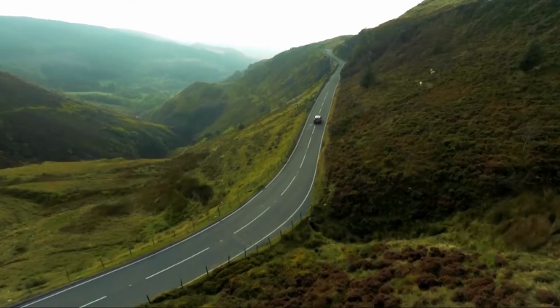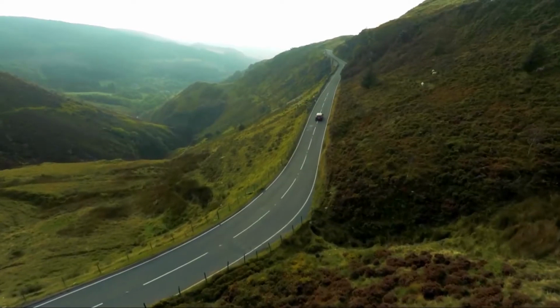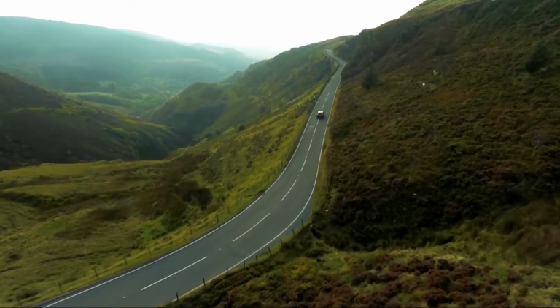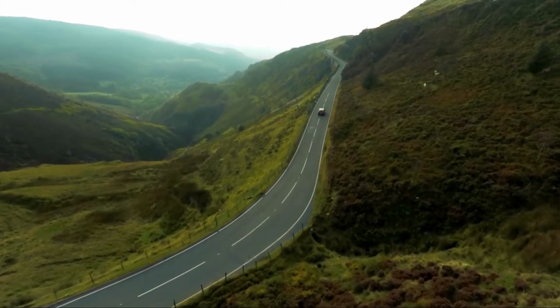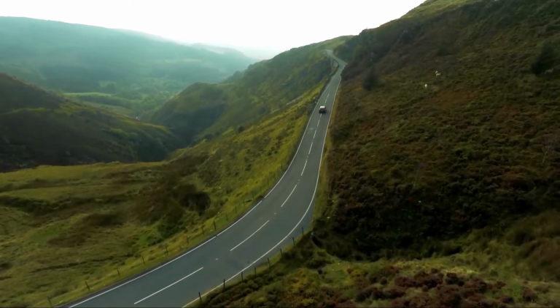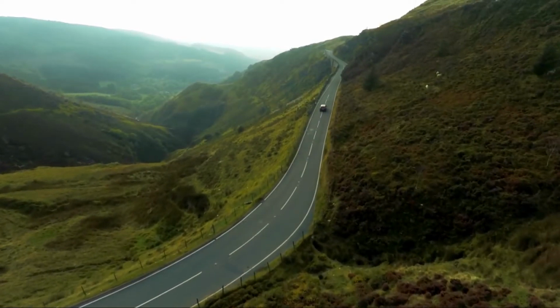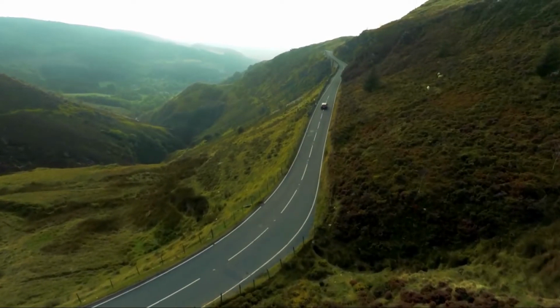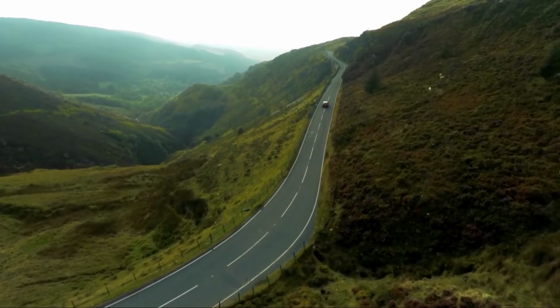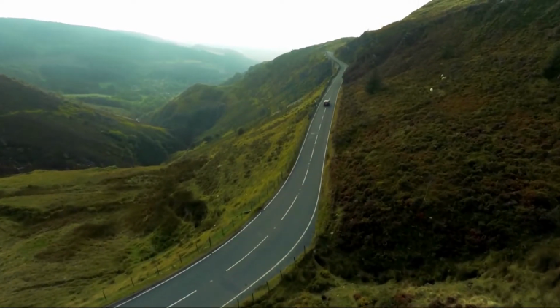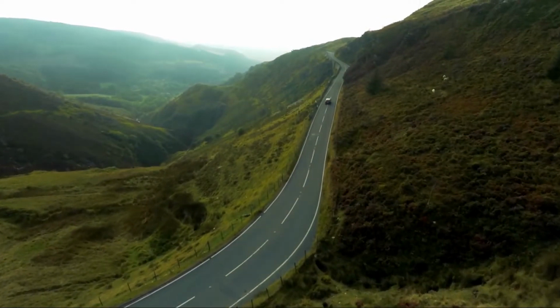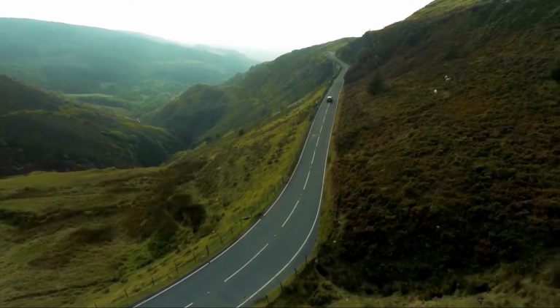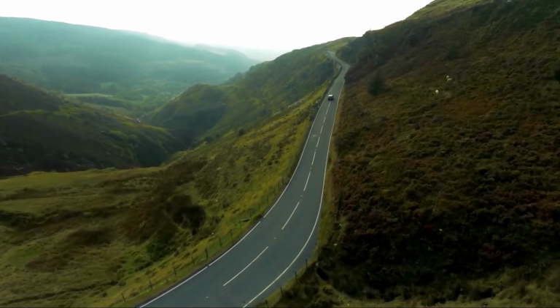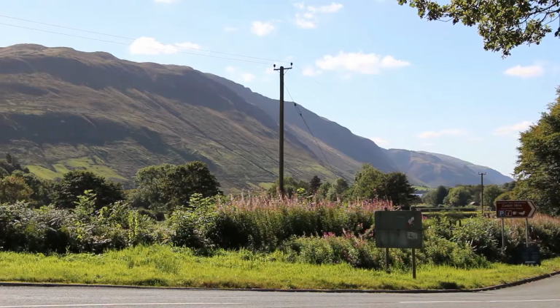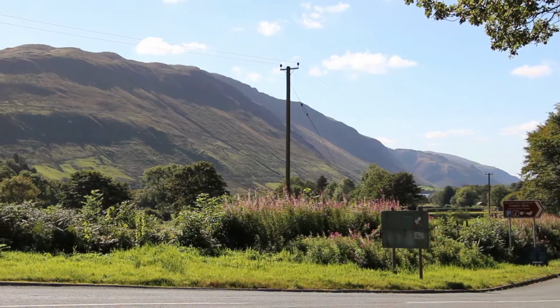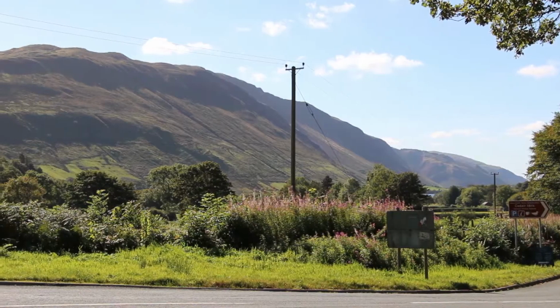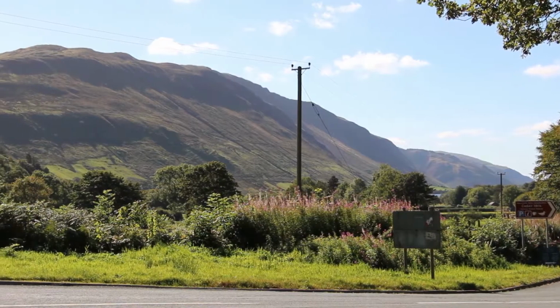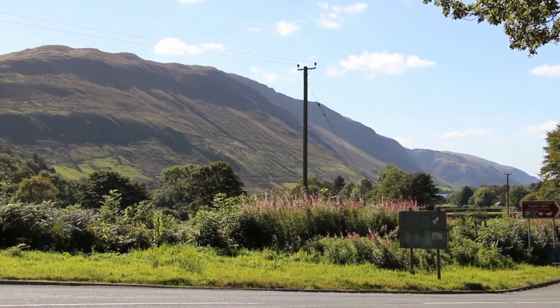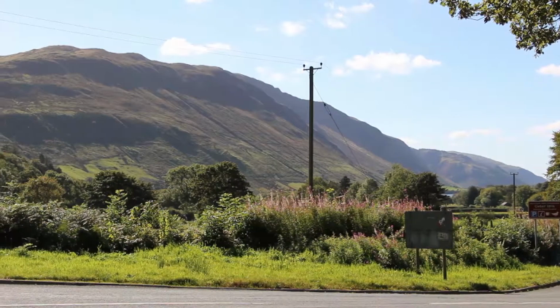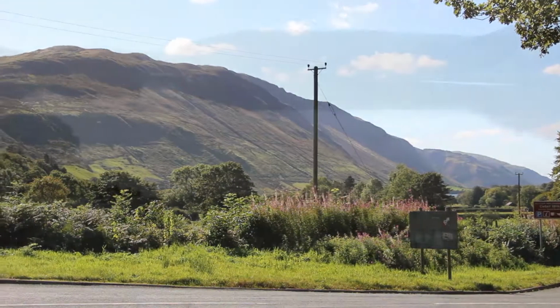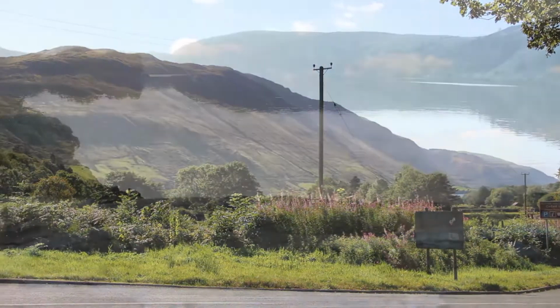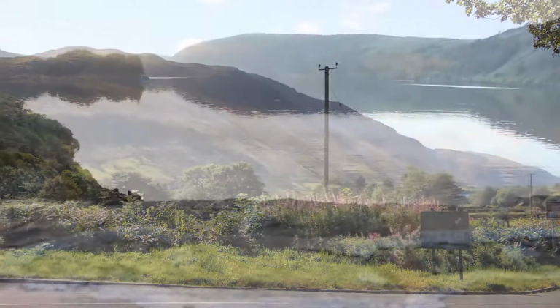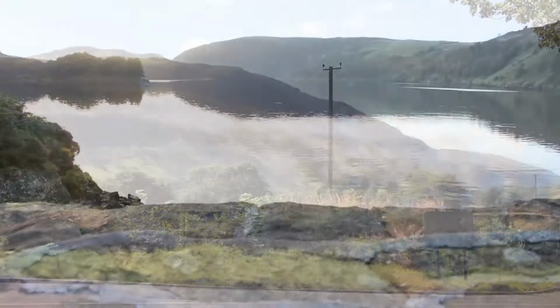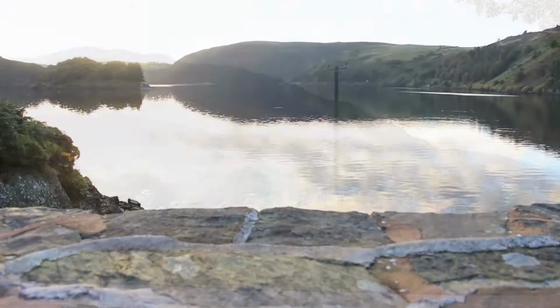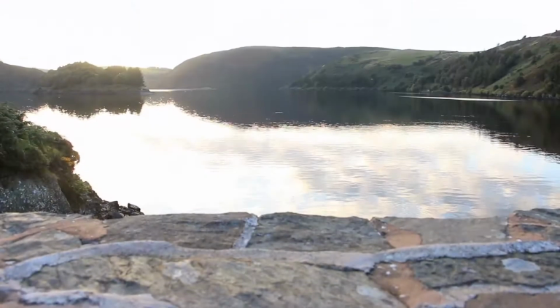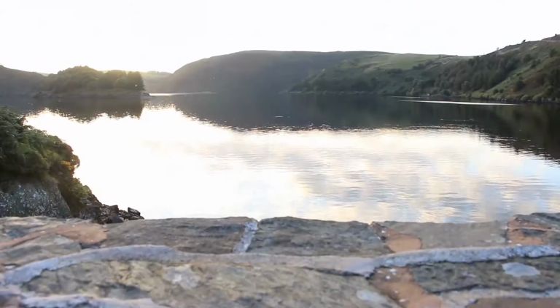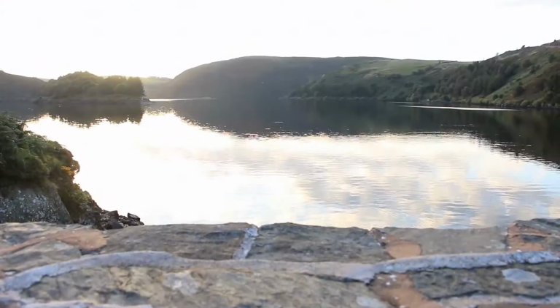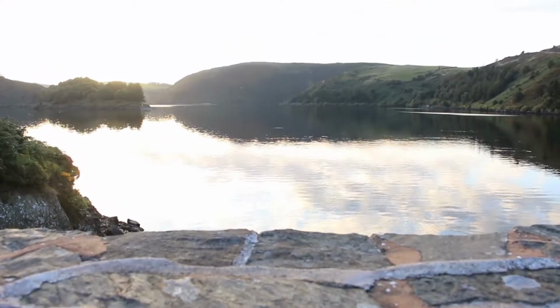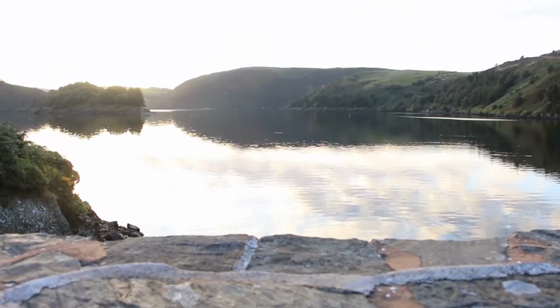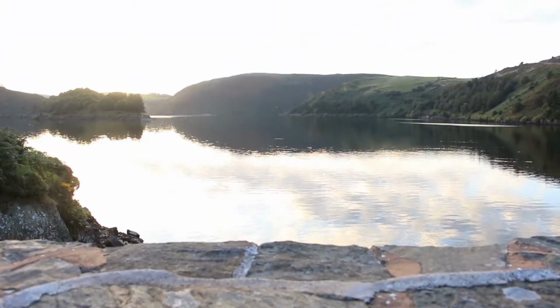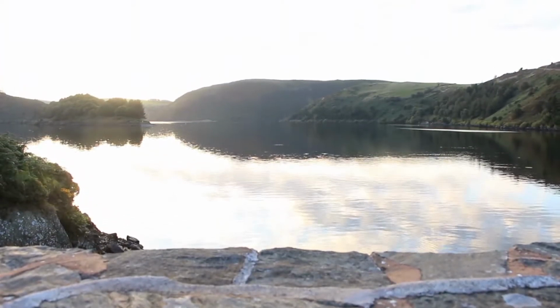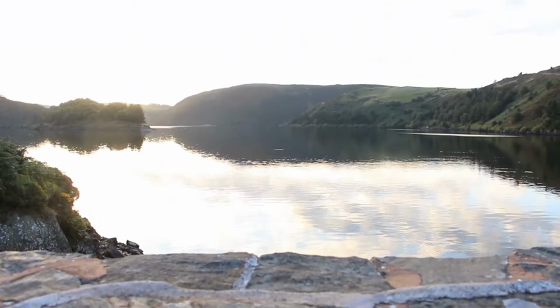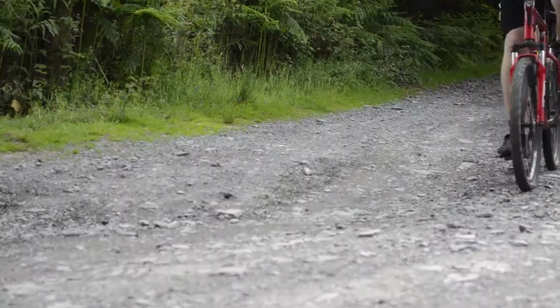The park covers 838 square miles of natural beauty and unique scenery.